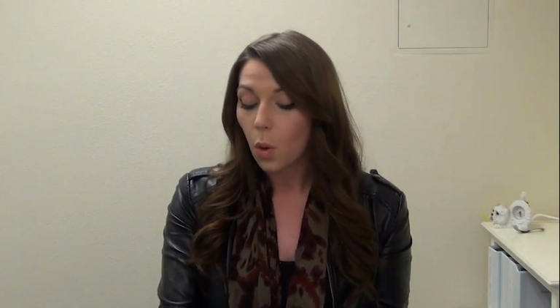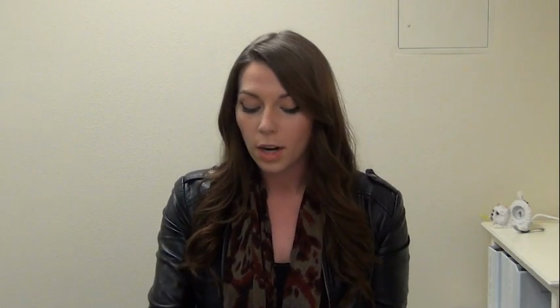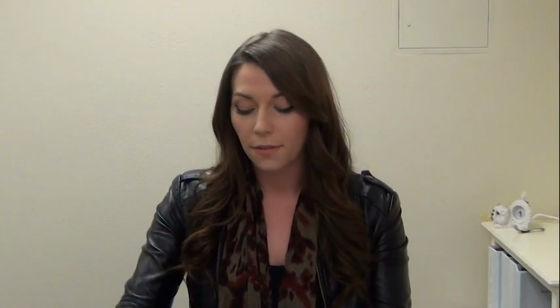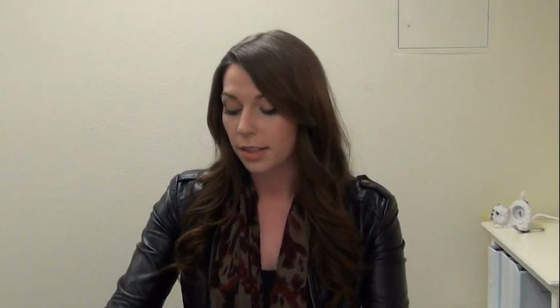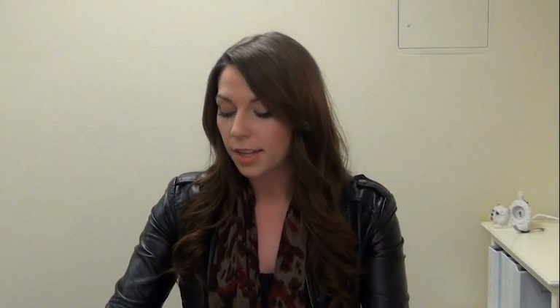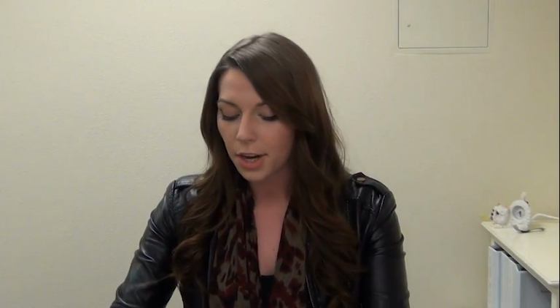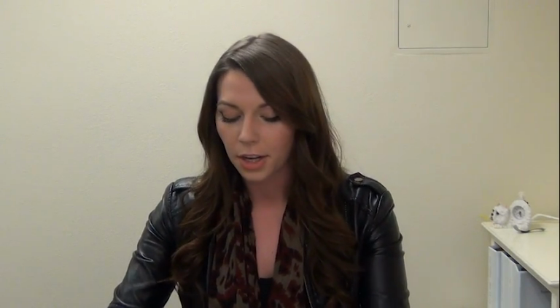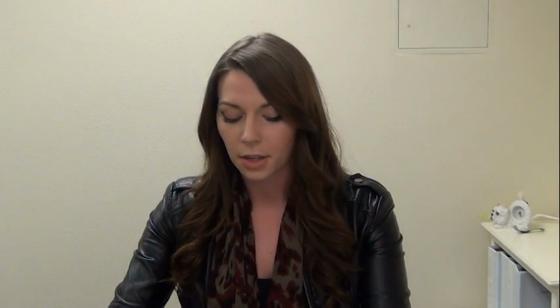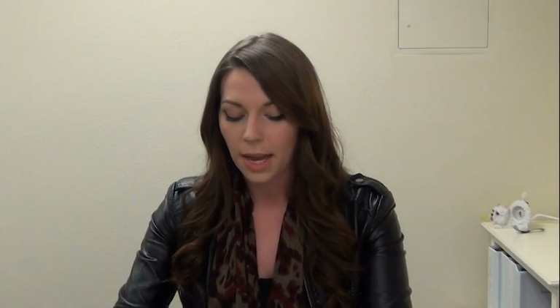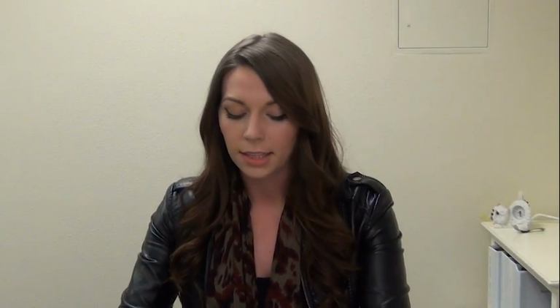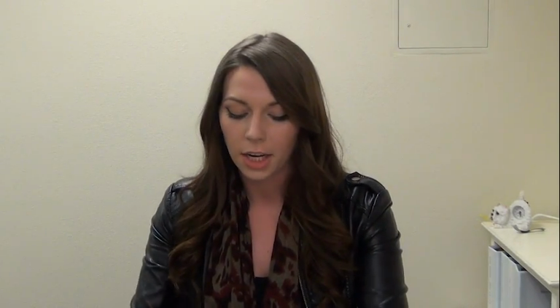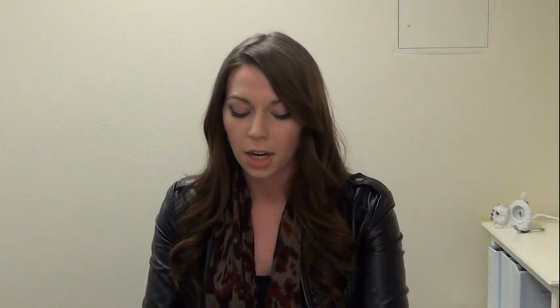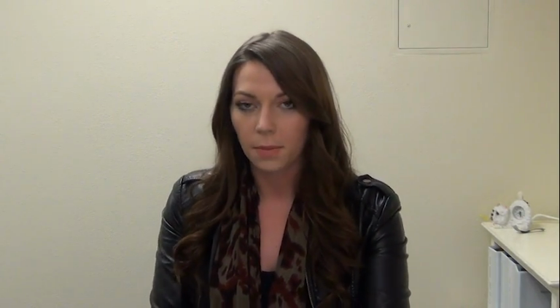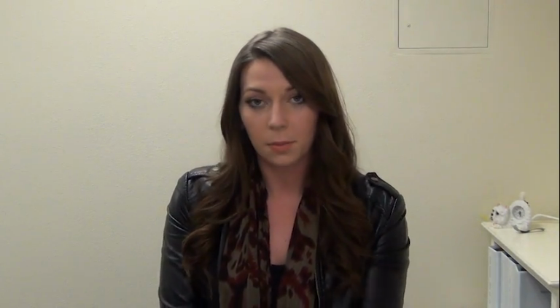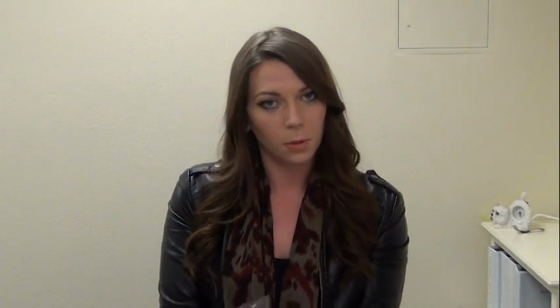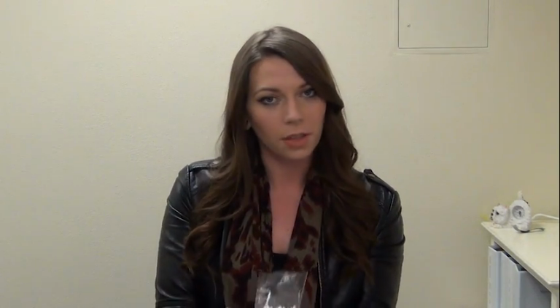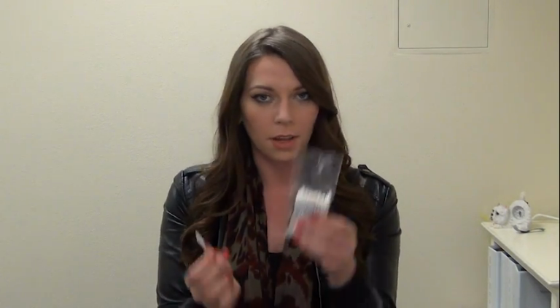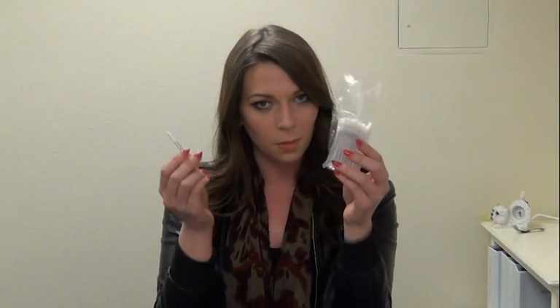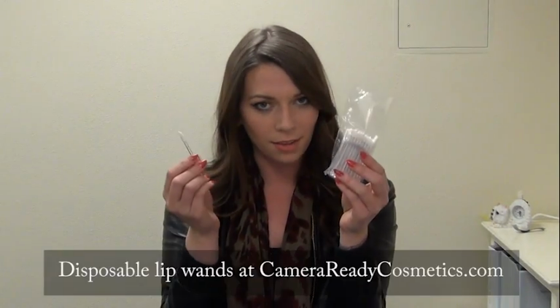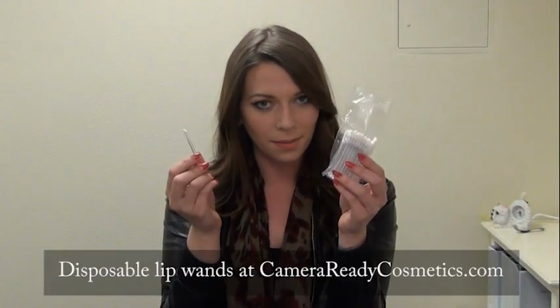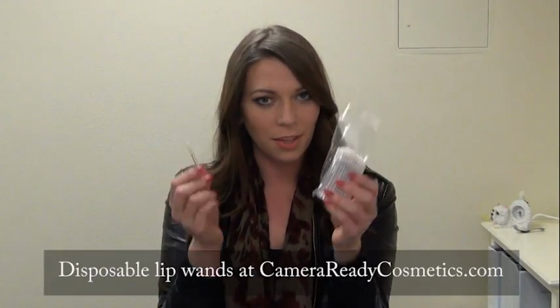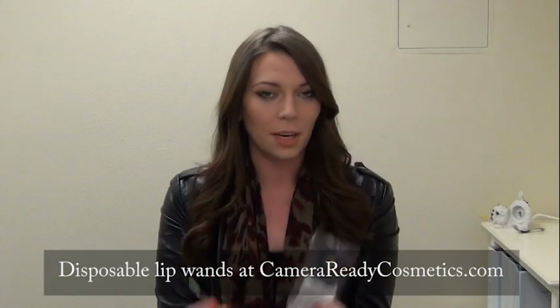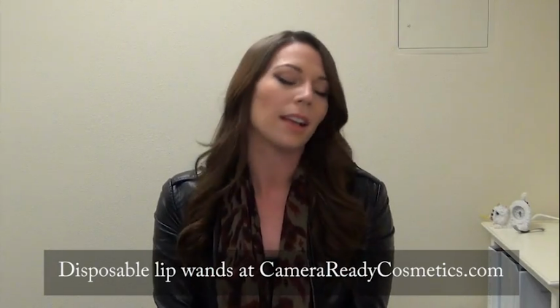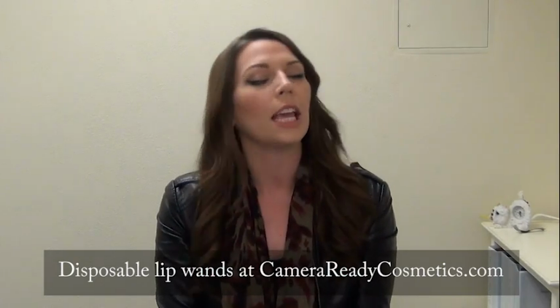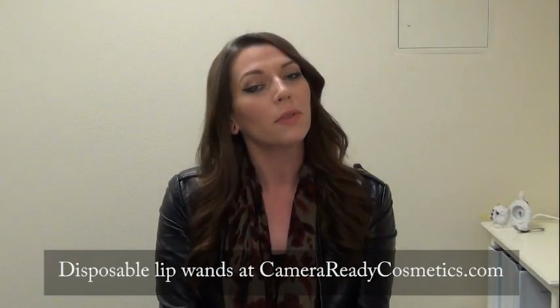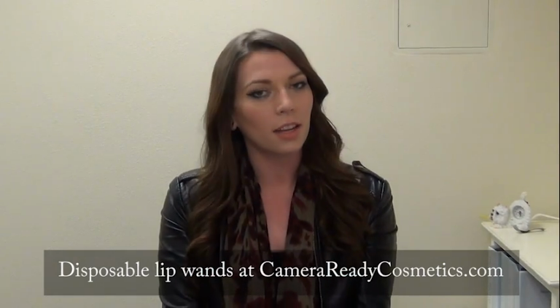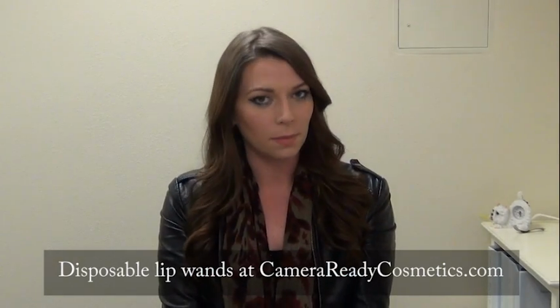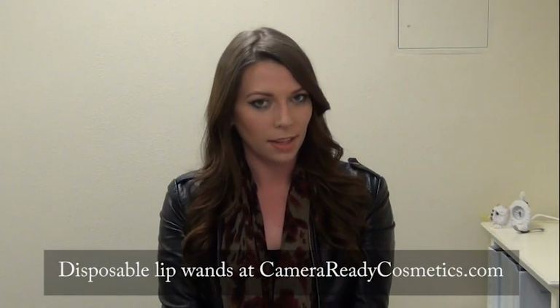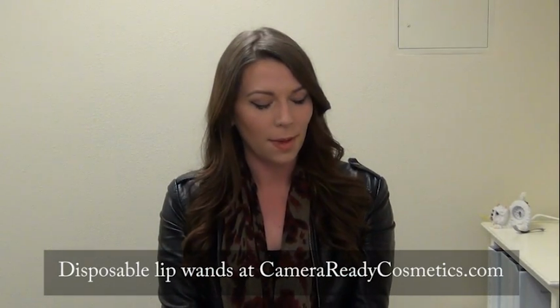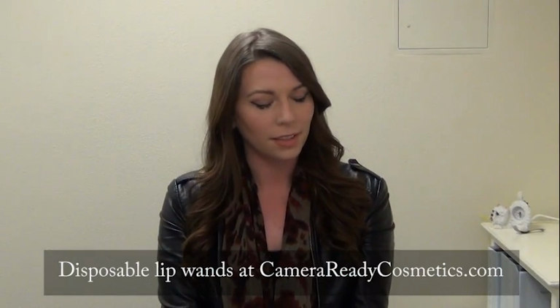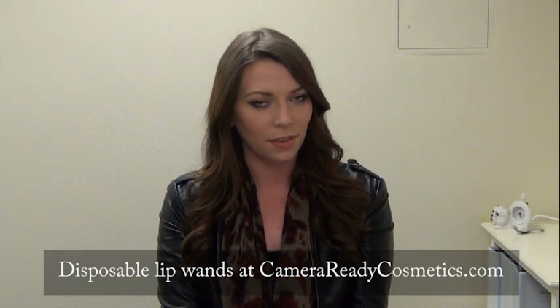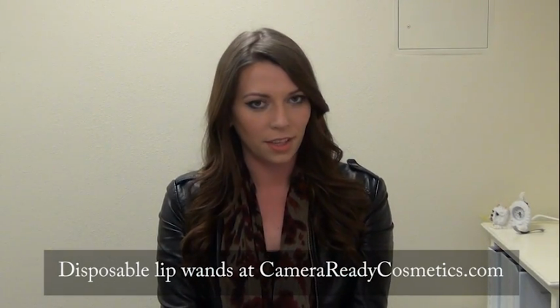Or if you're on set, you're going to go ahead and take your disposable lip gloss wands. You can get them at Camera Ready Cosmetics in packs of 50.